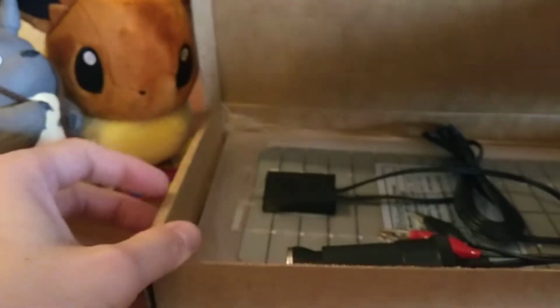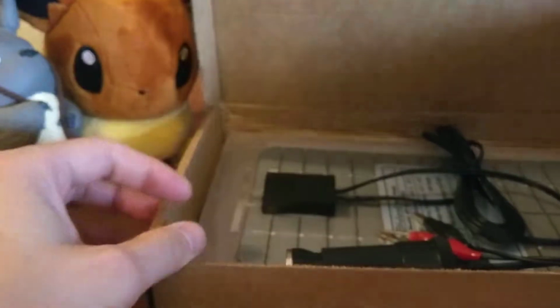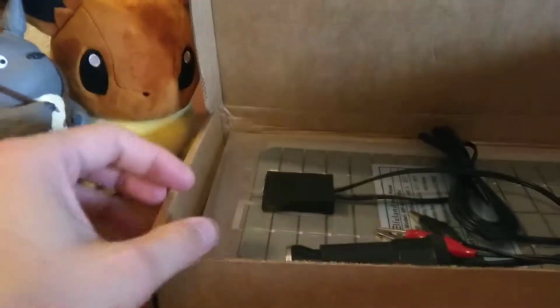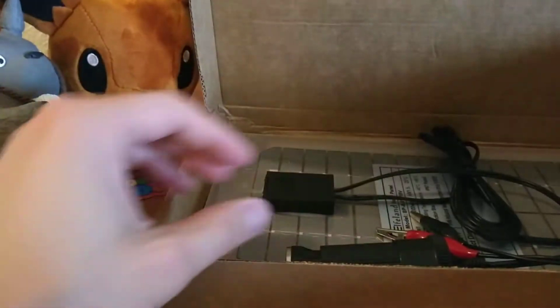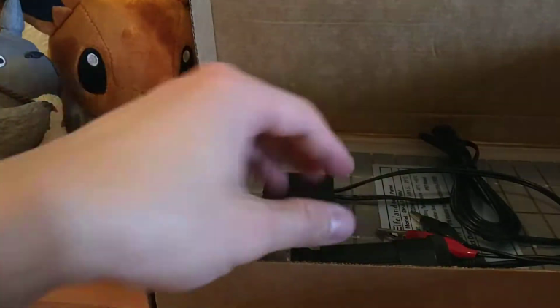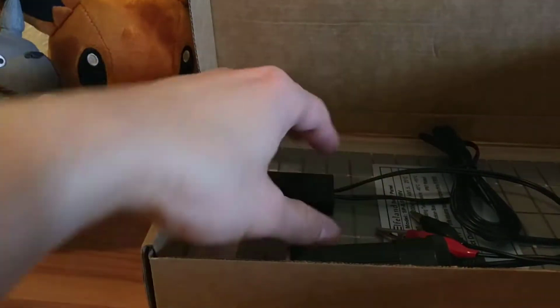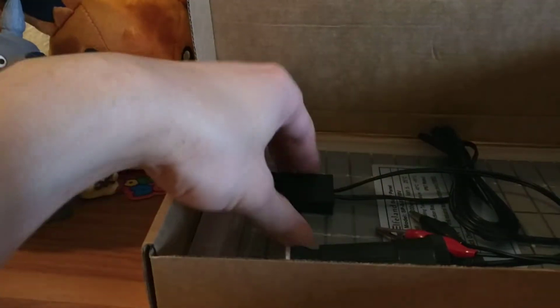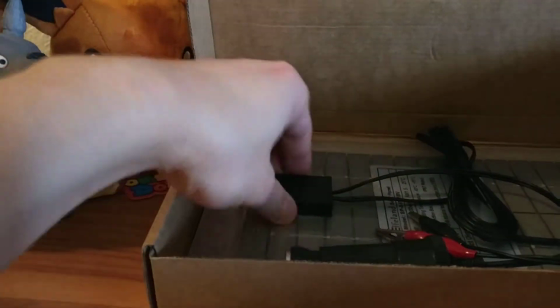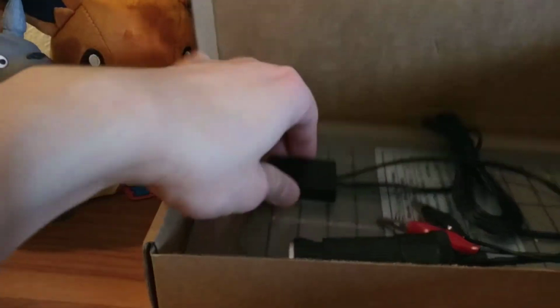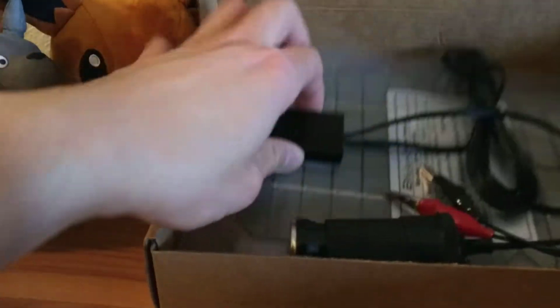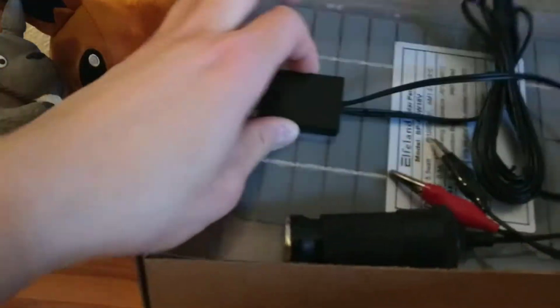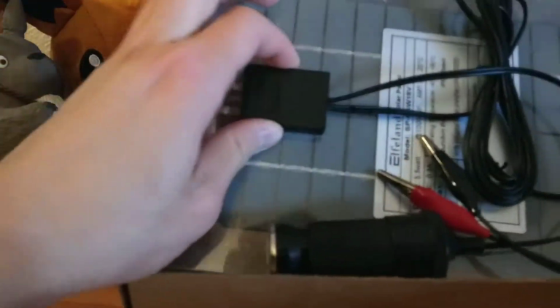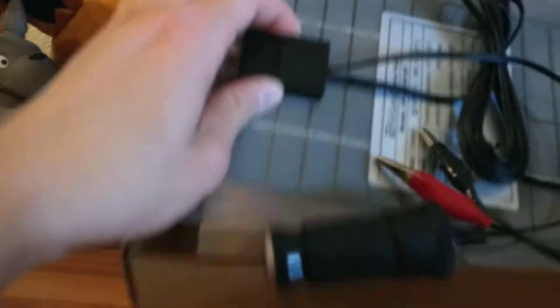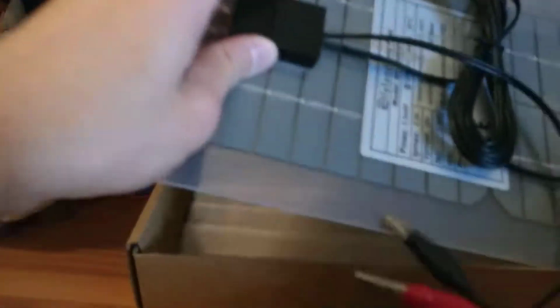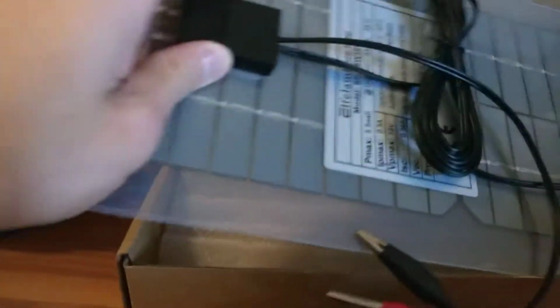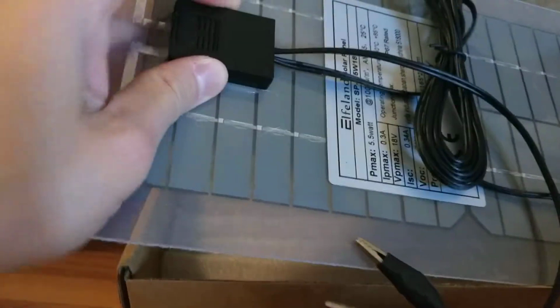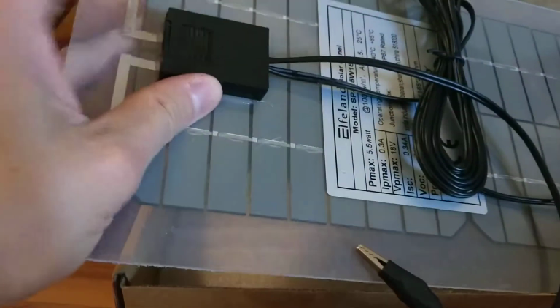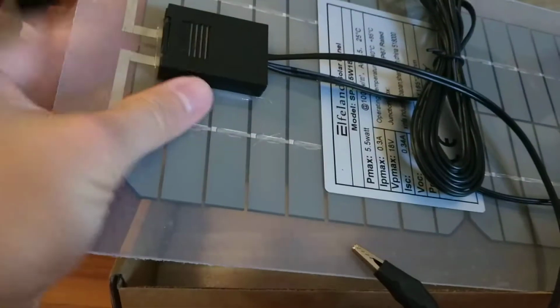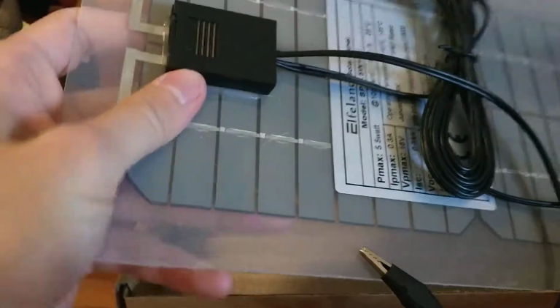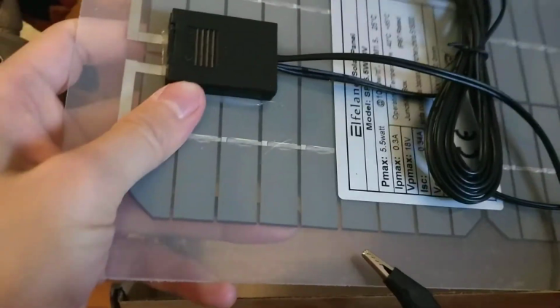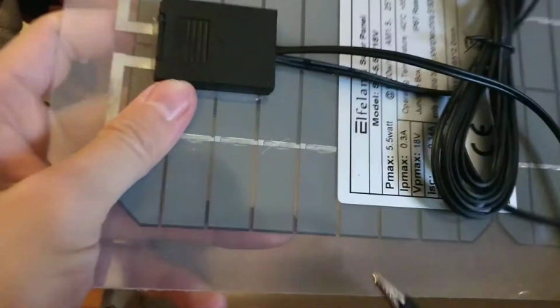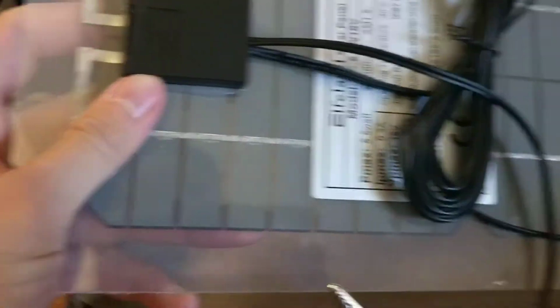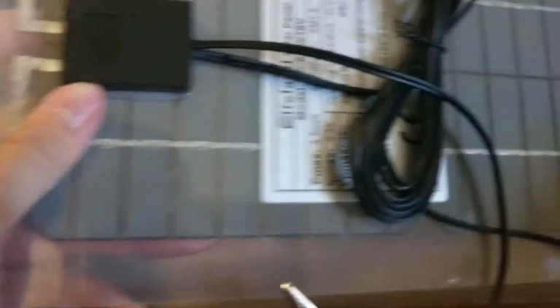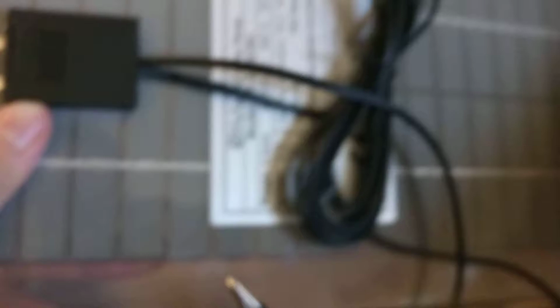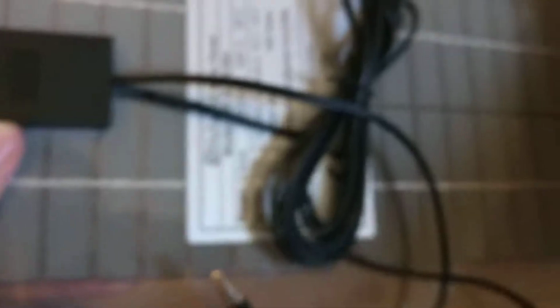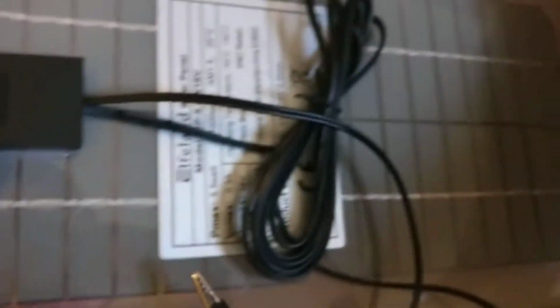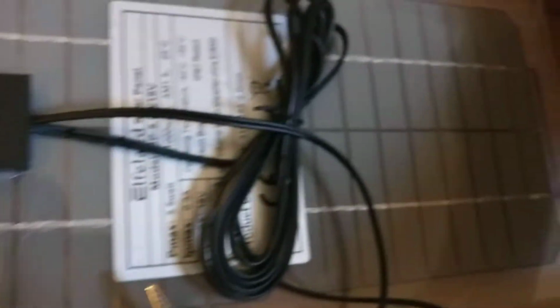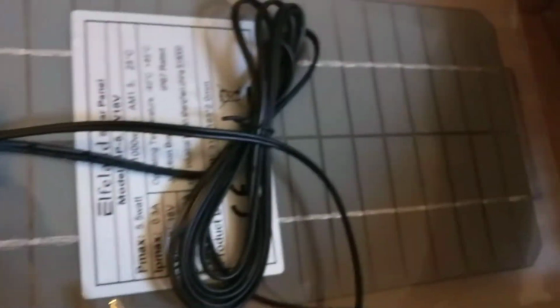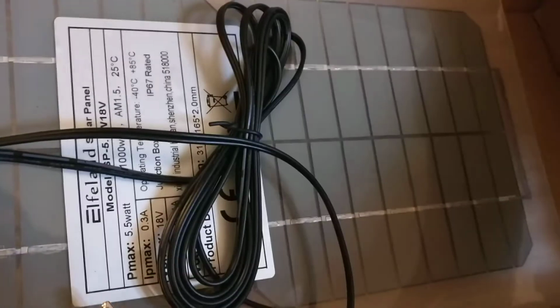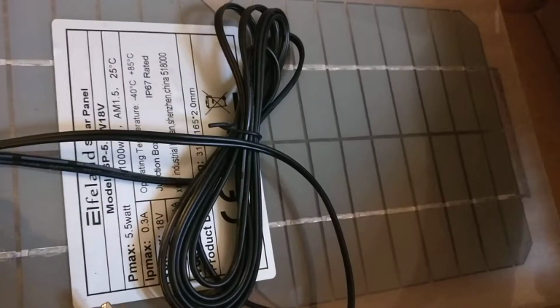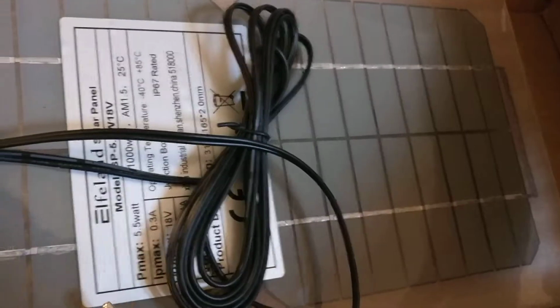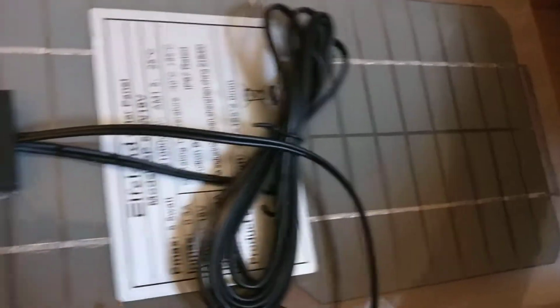Here's what it comes with — that's all that's in the box.